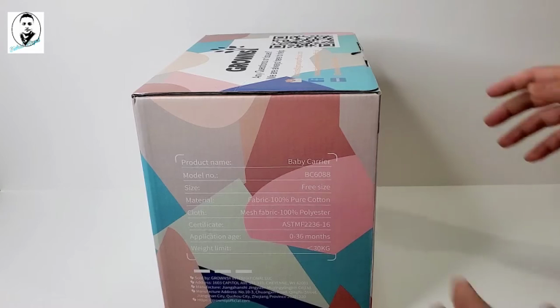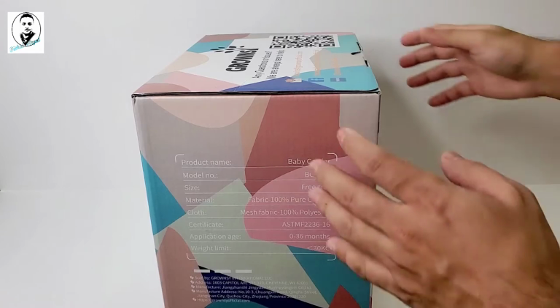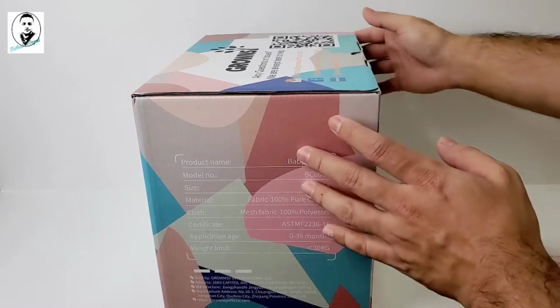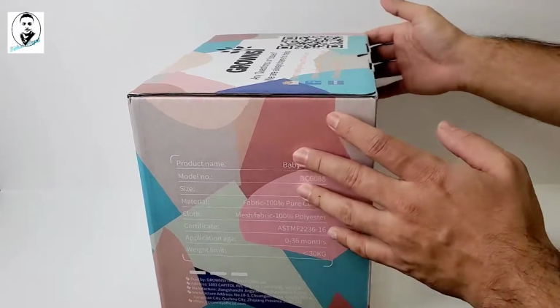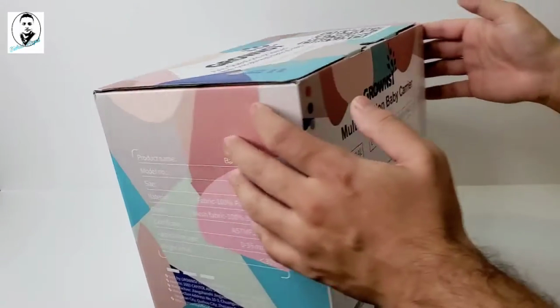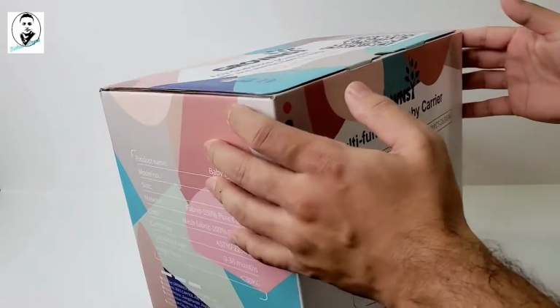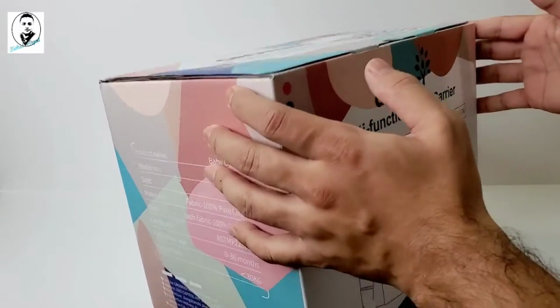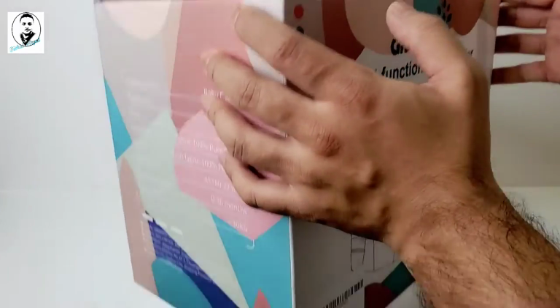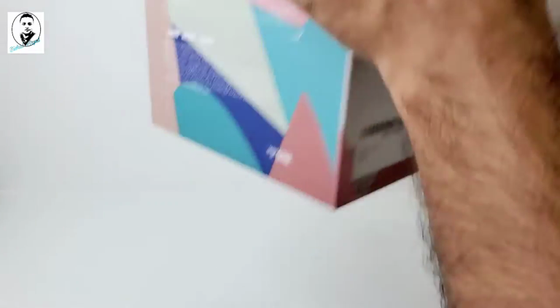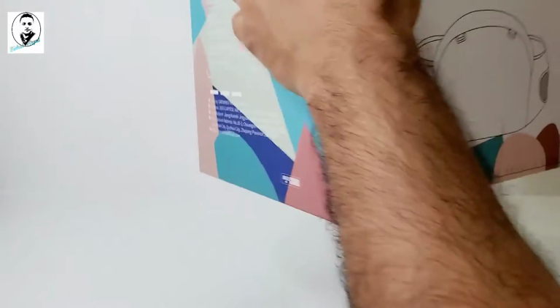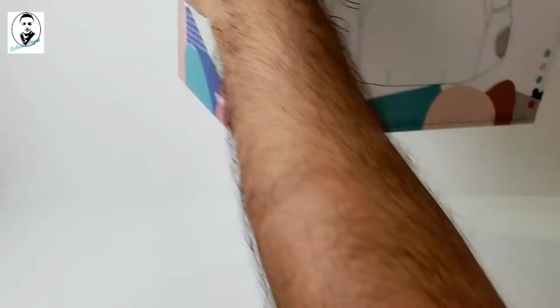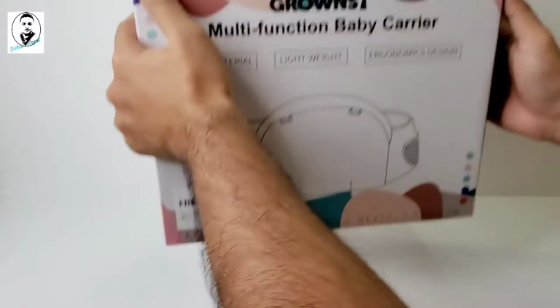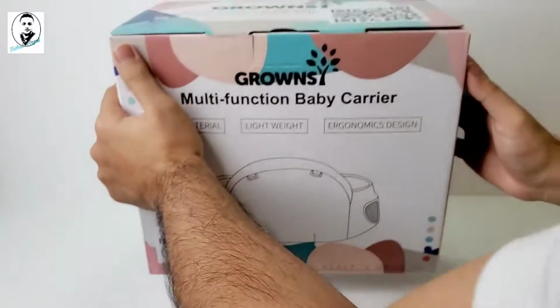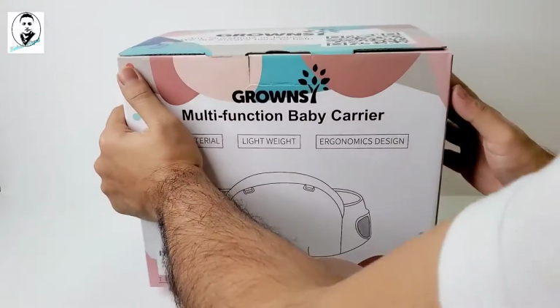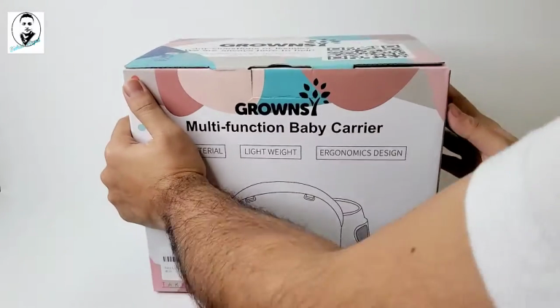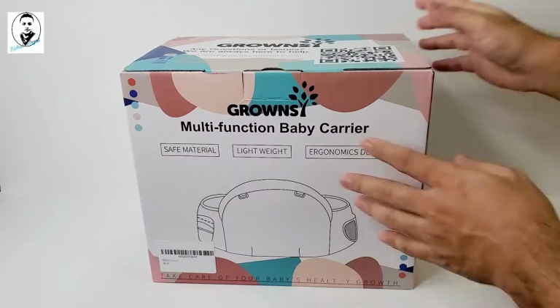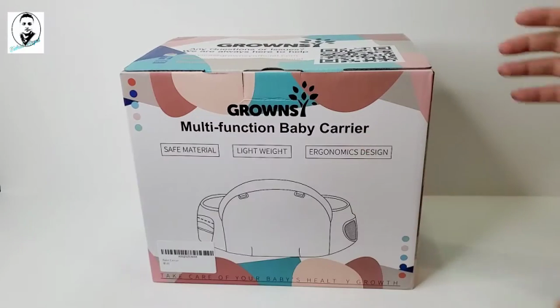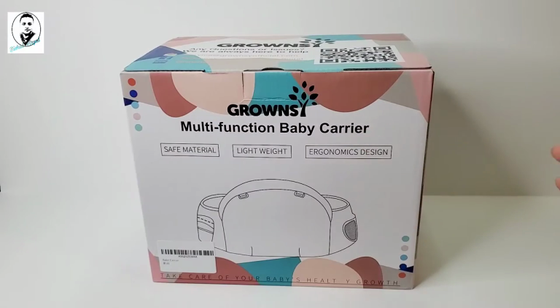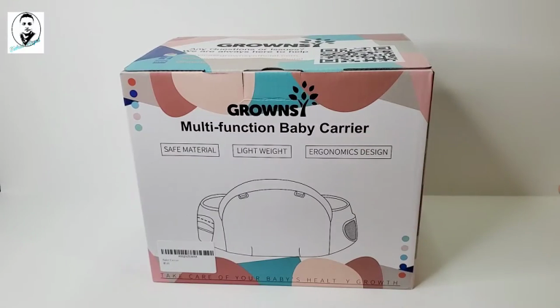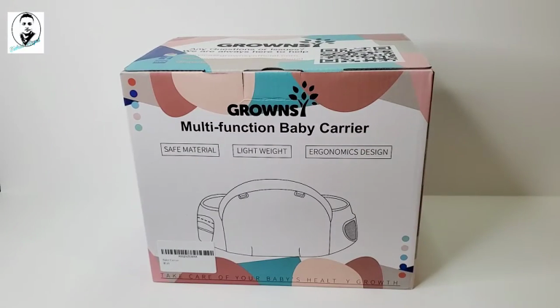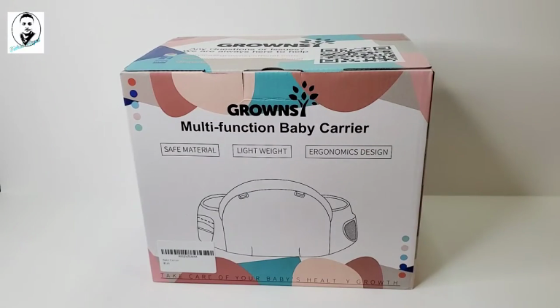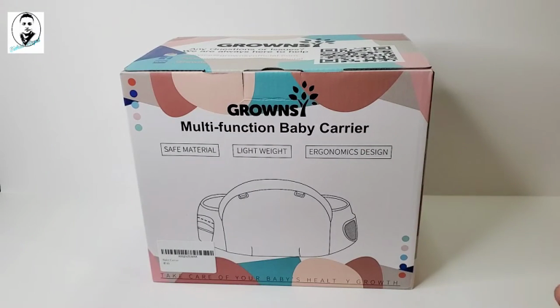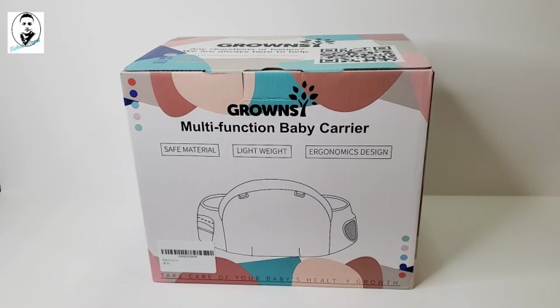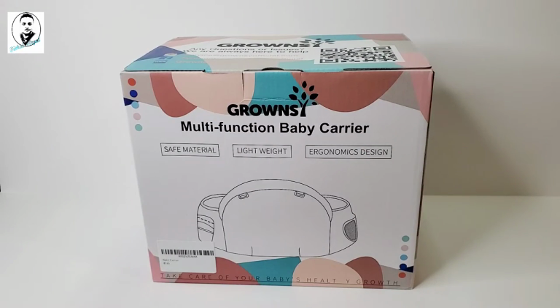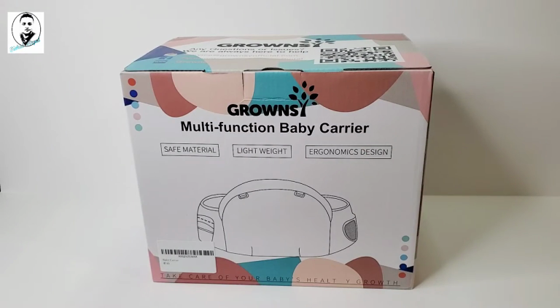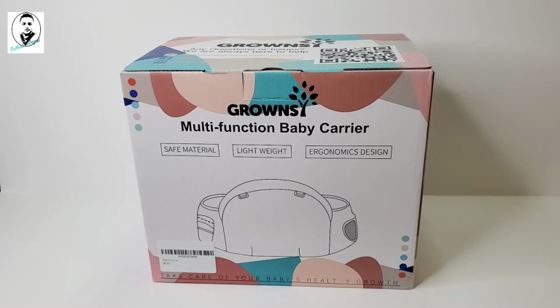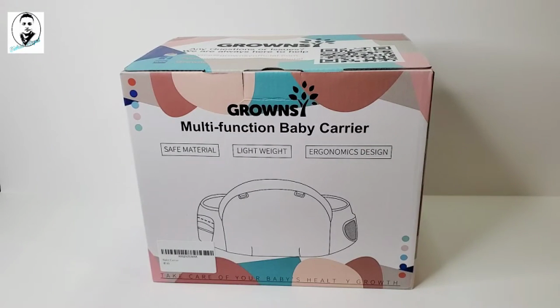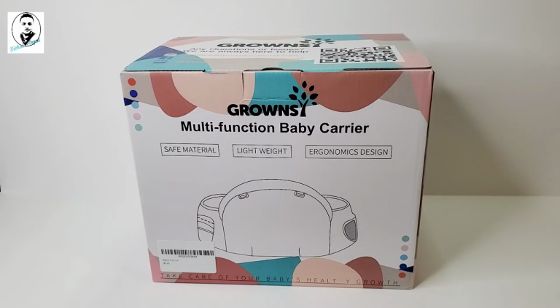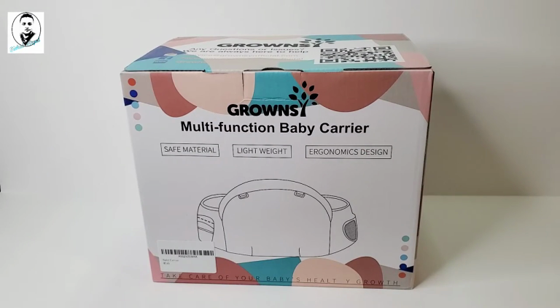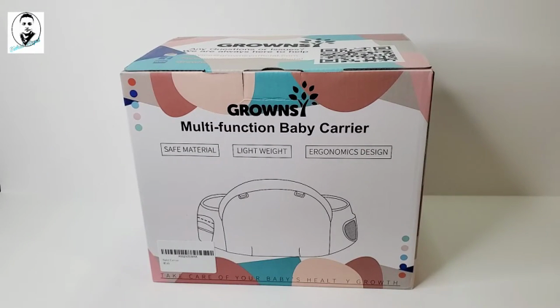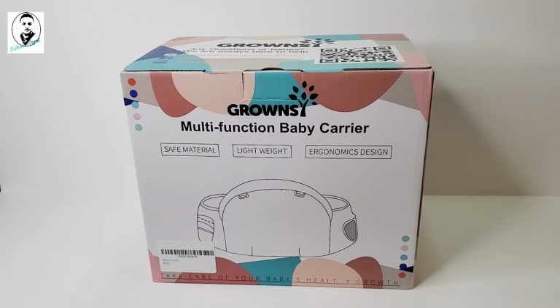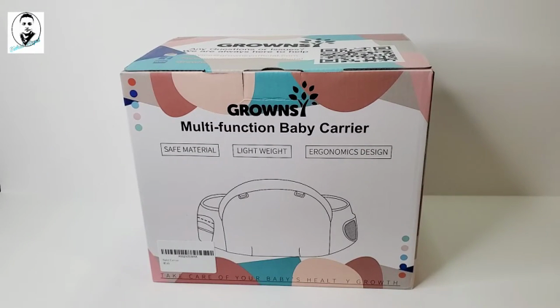Alright guys, let's see the box. We're going to do an unboxing and show you how to use this product.